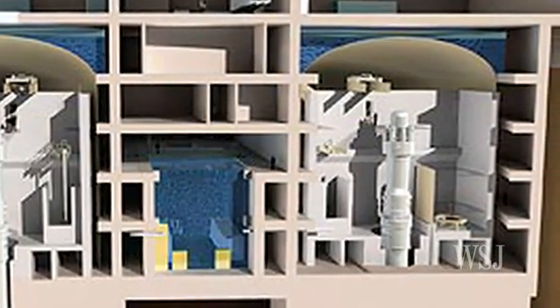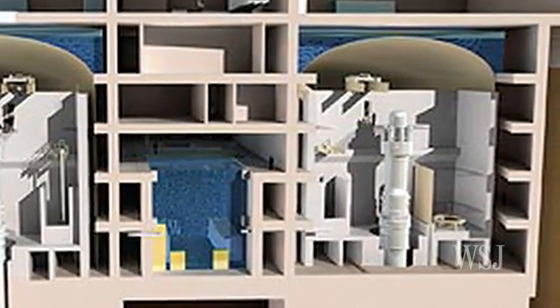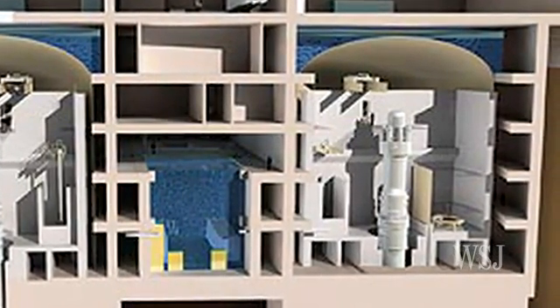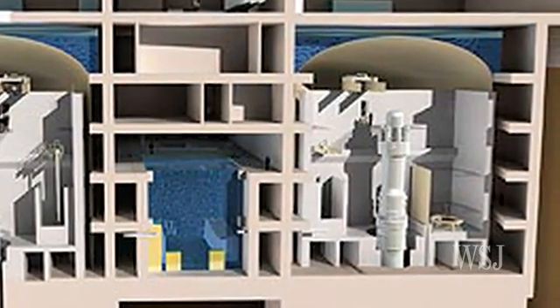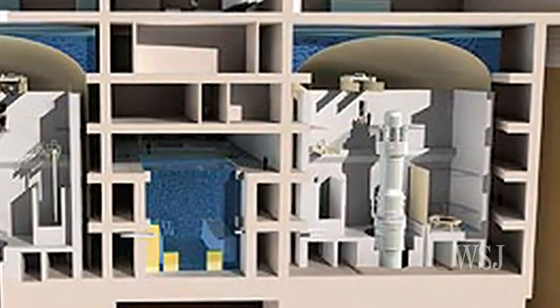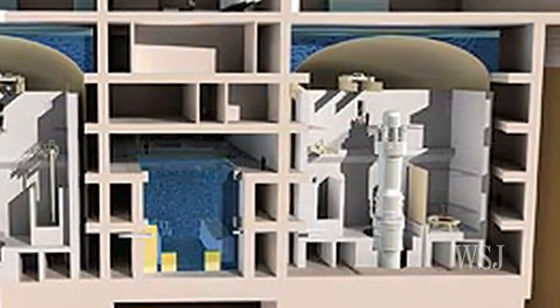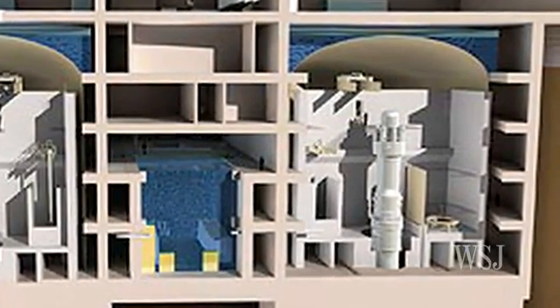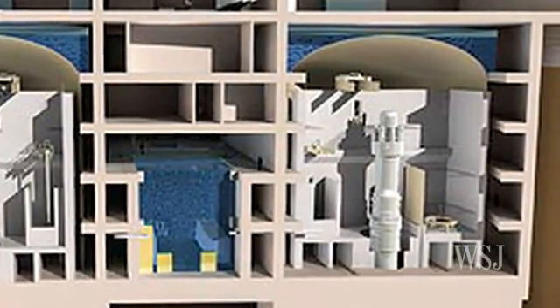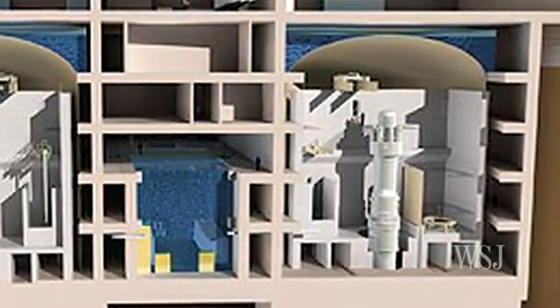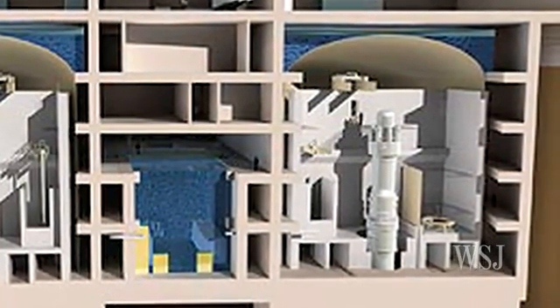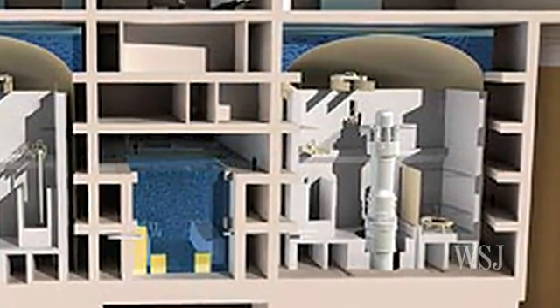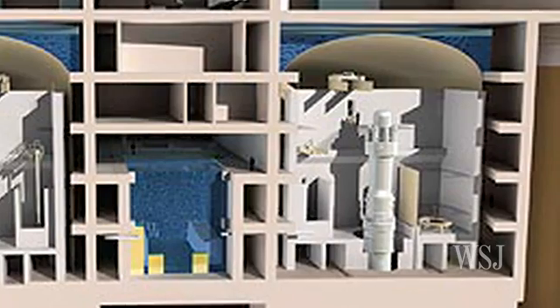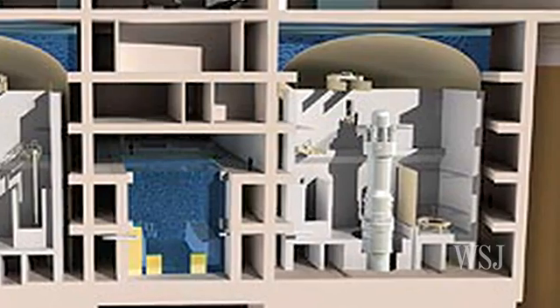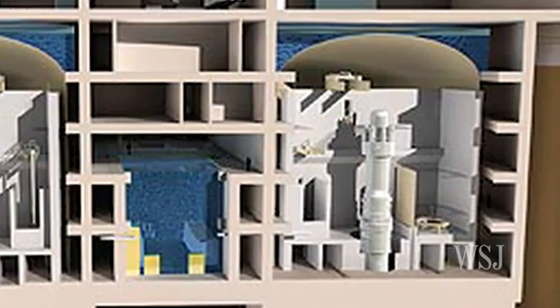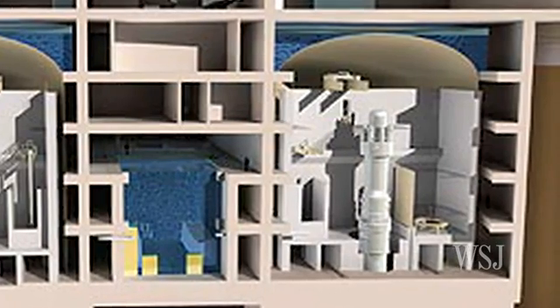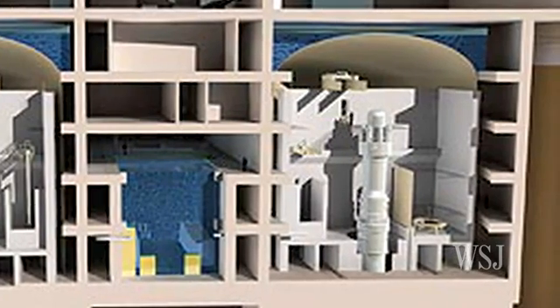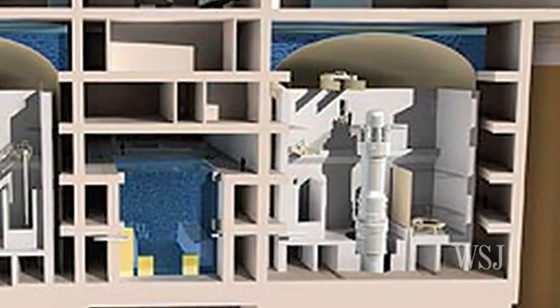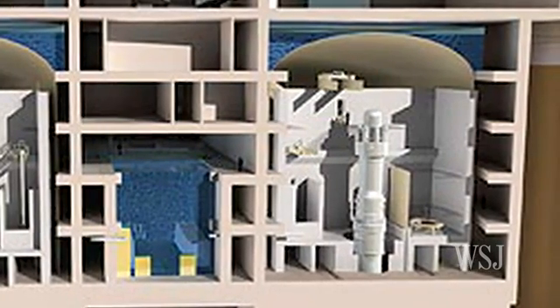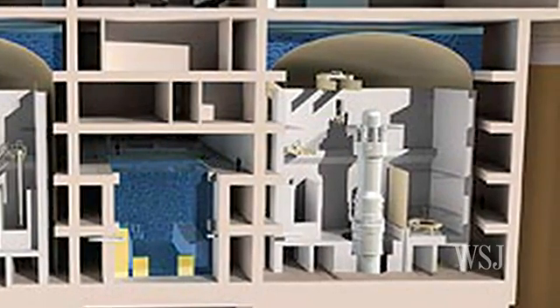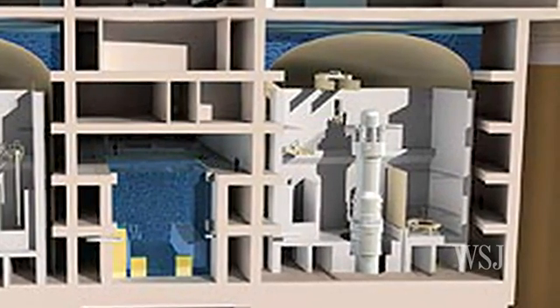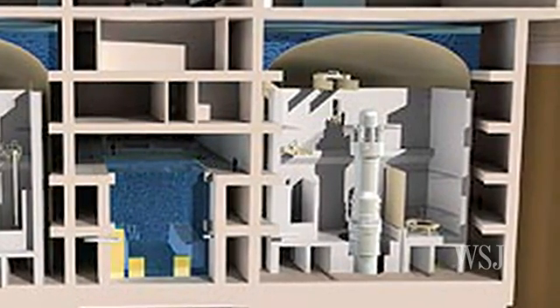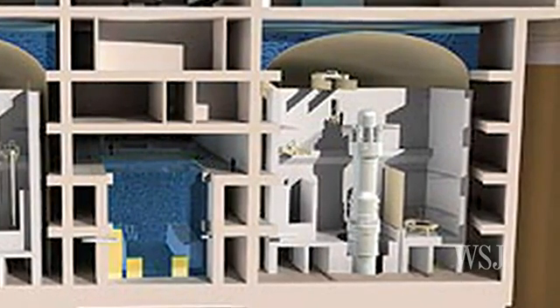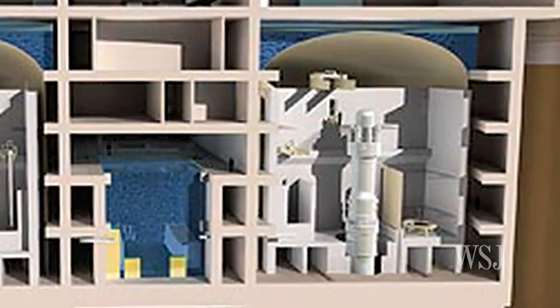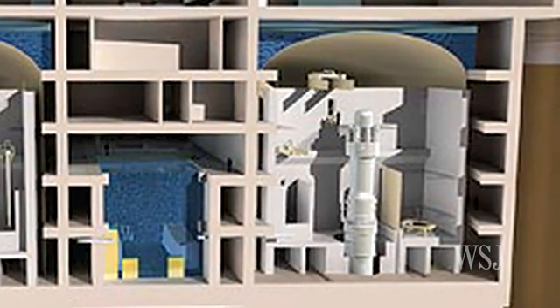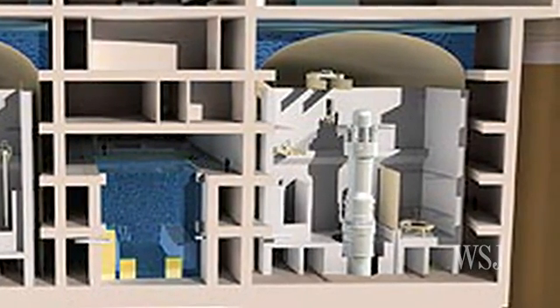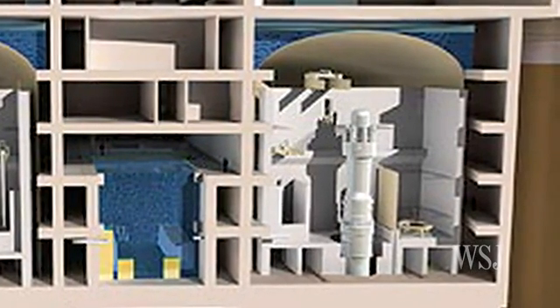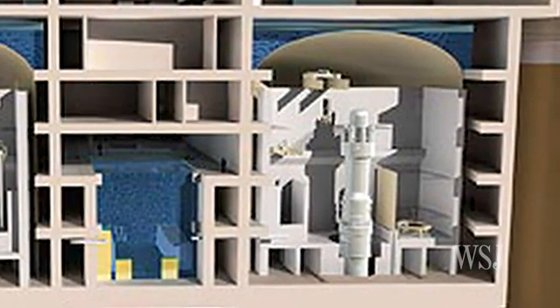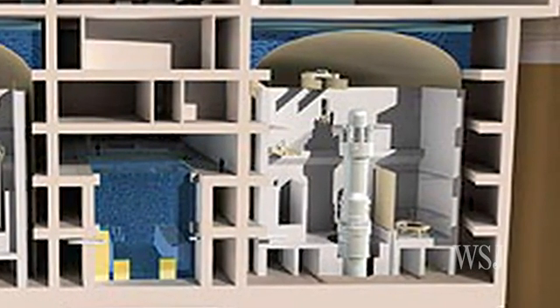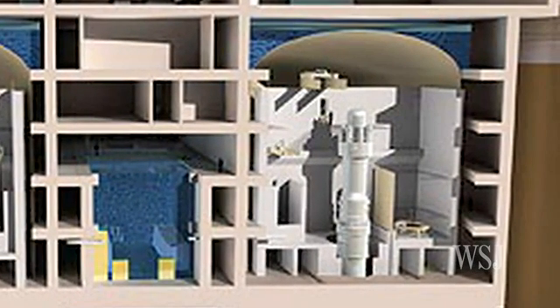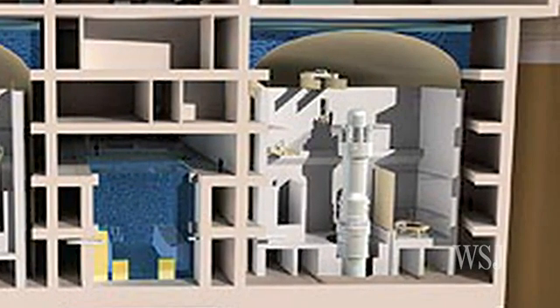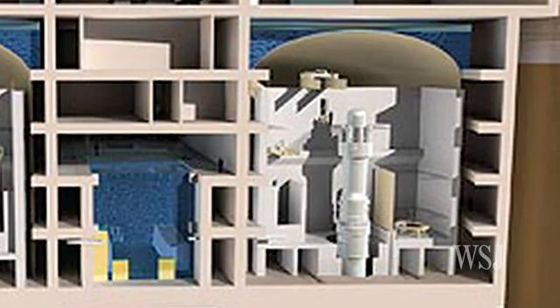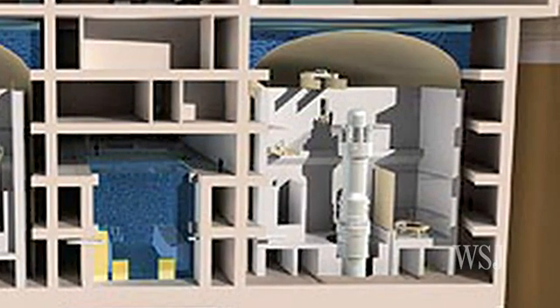For the Wall Street Journal, this is Rebecca Smith in San Francisco.